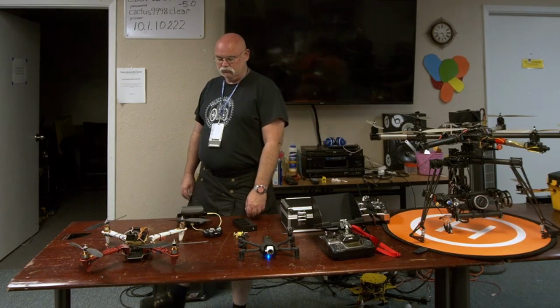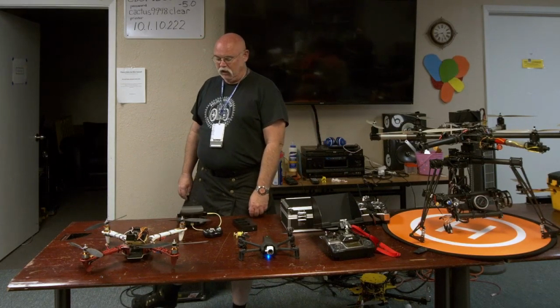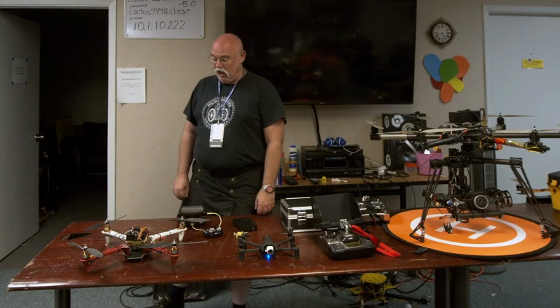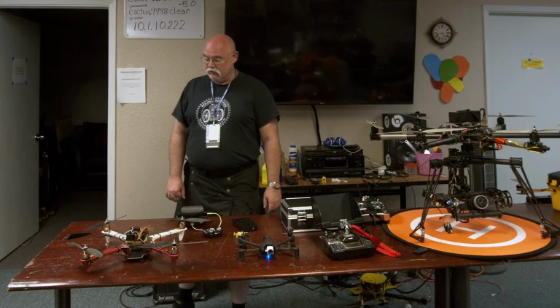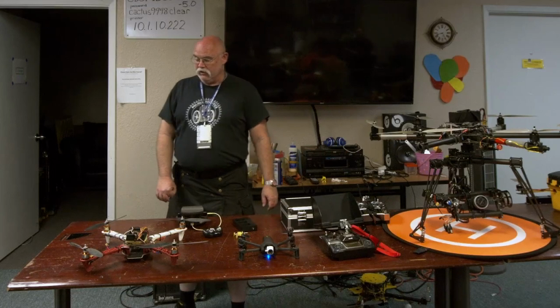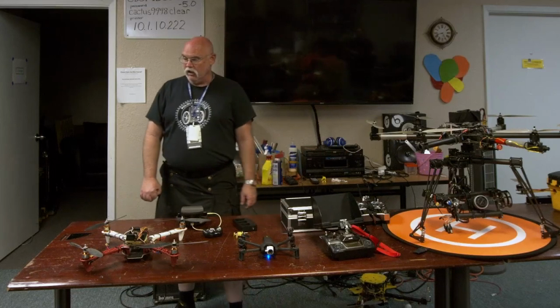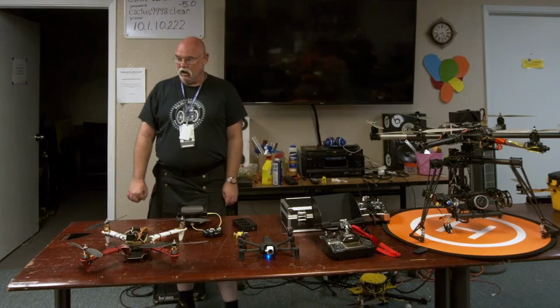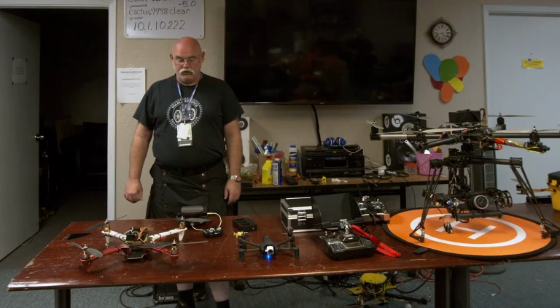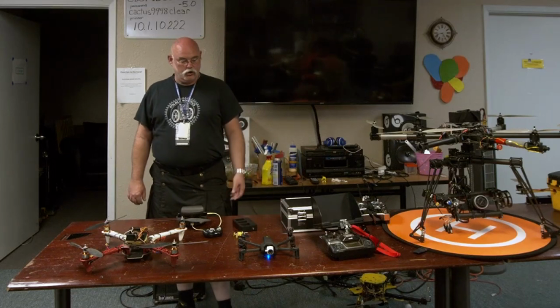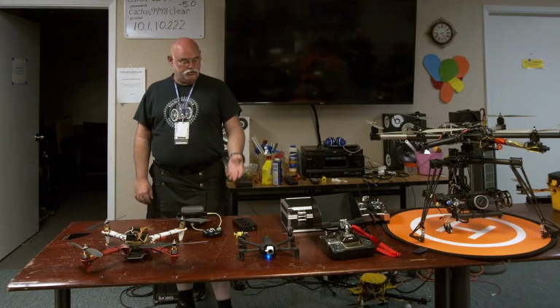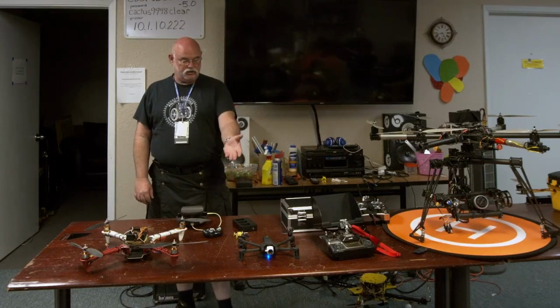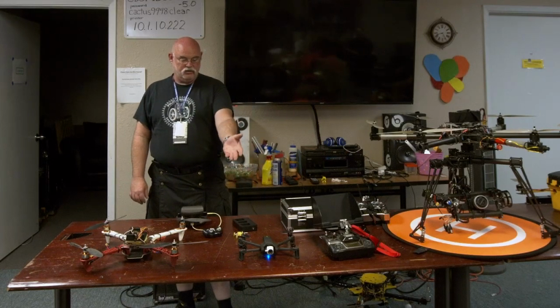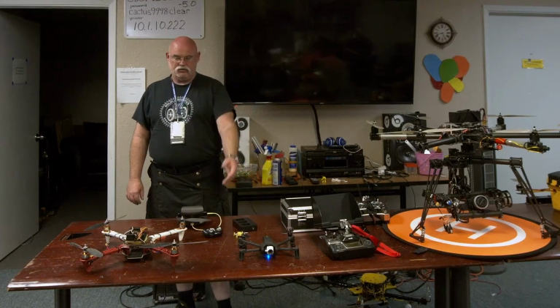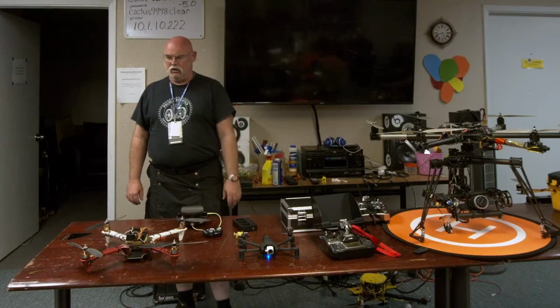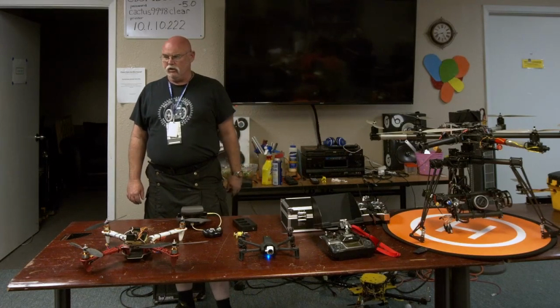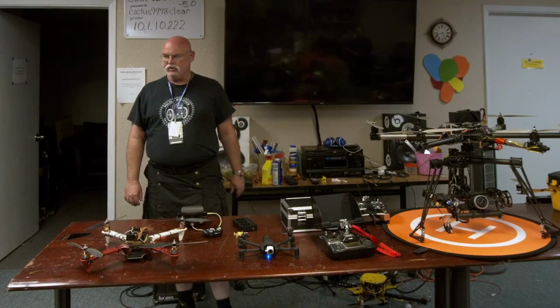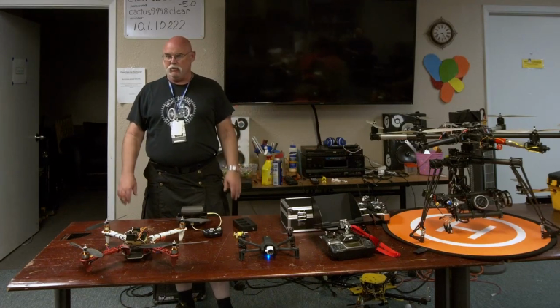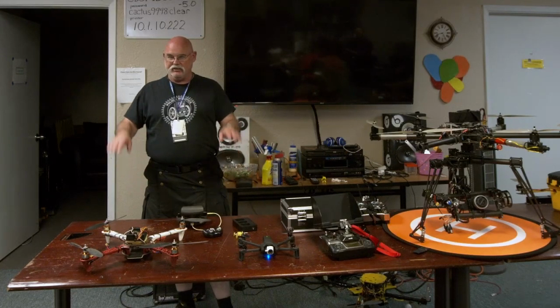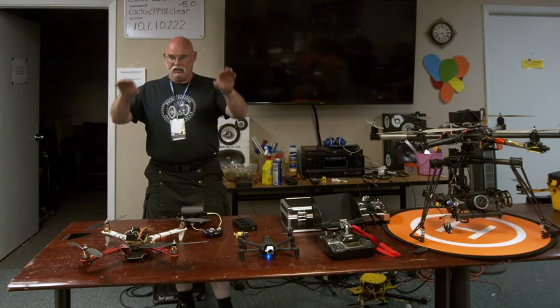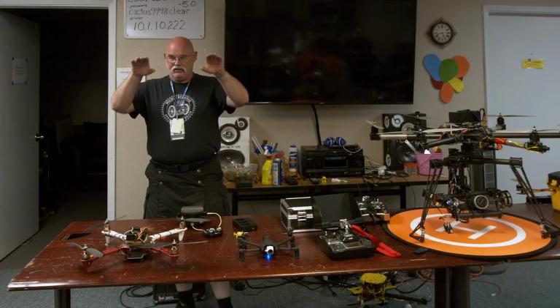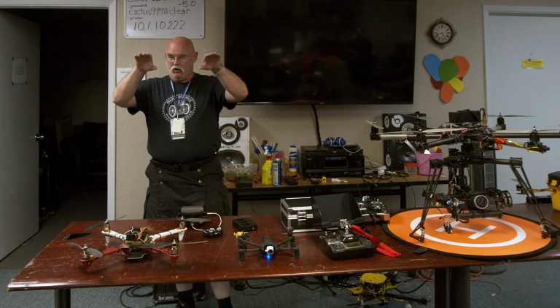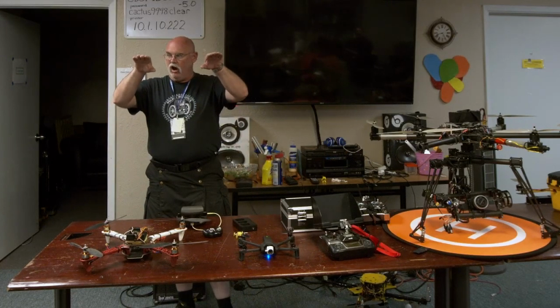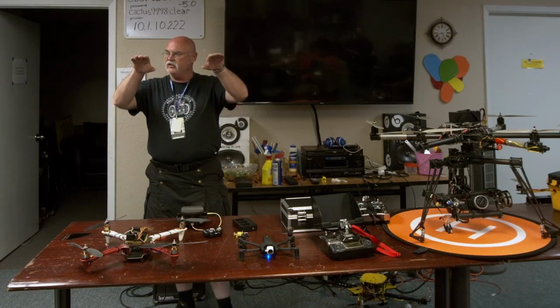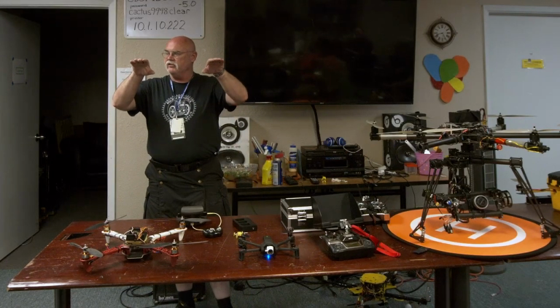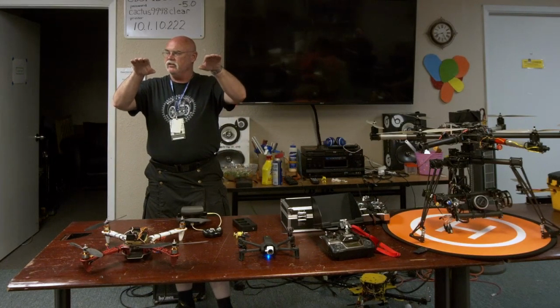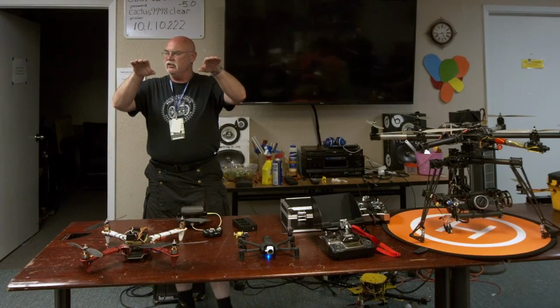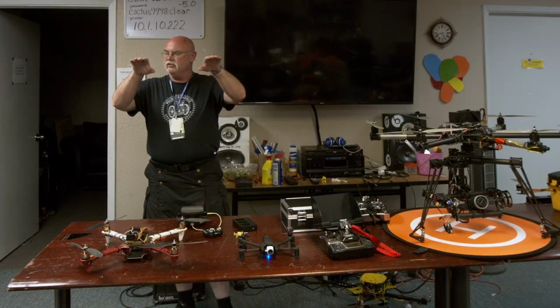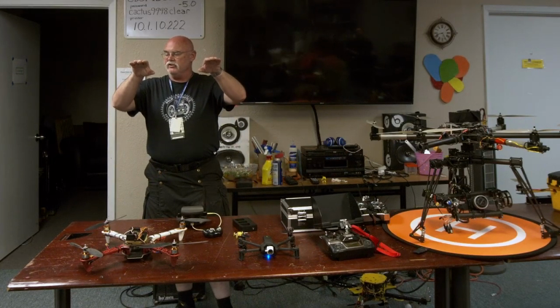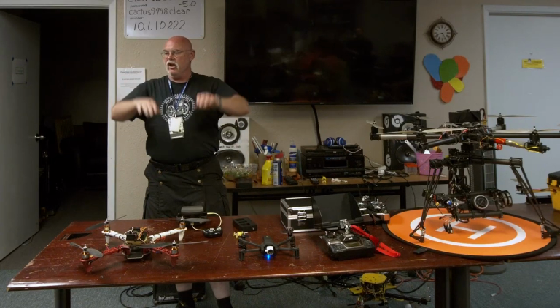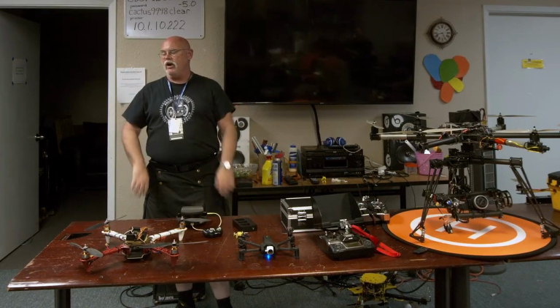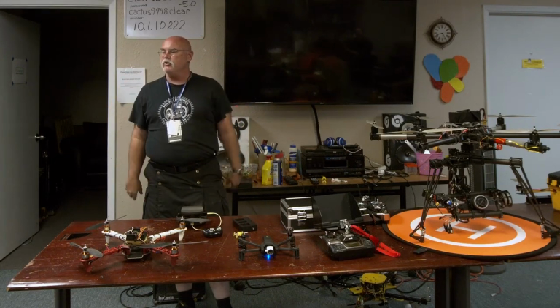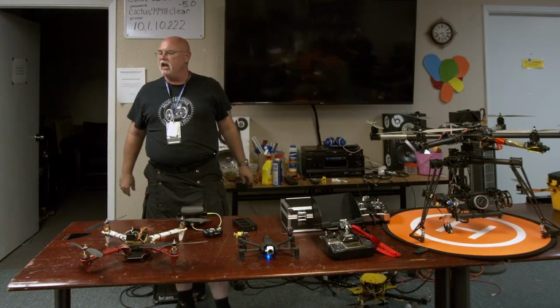A lot of drones like this will stabilize at least the horizon, so it's not quite so bad when viewing through goggles.